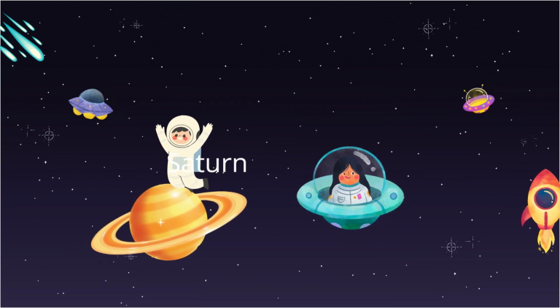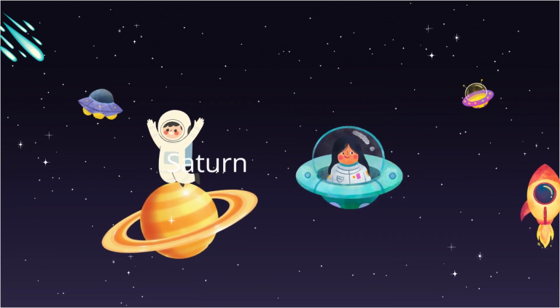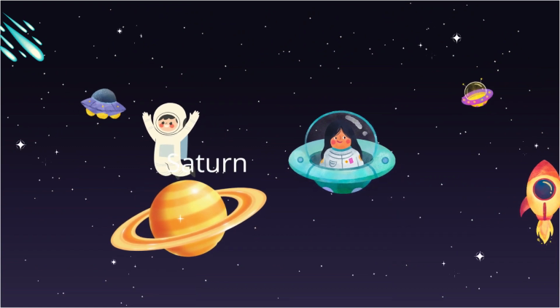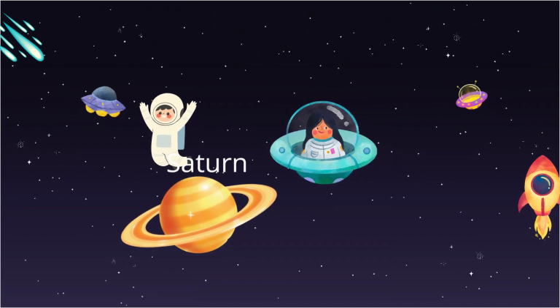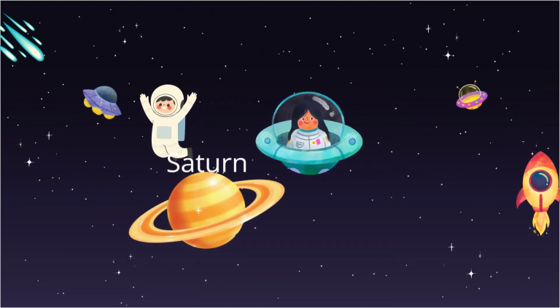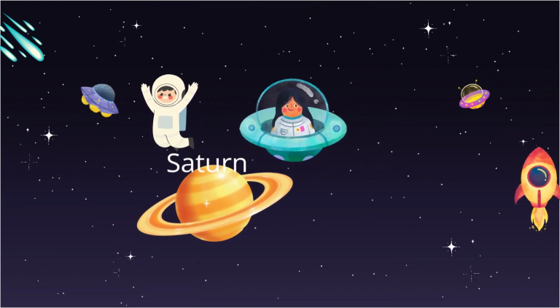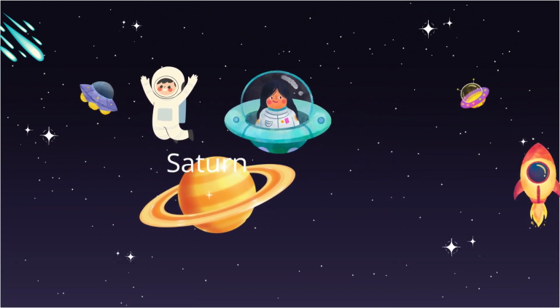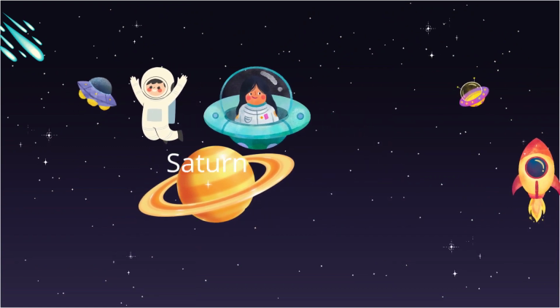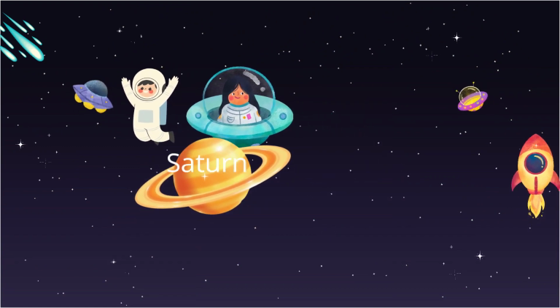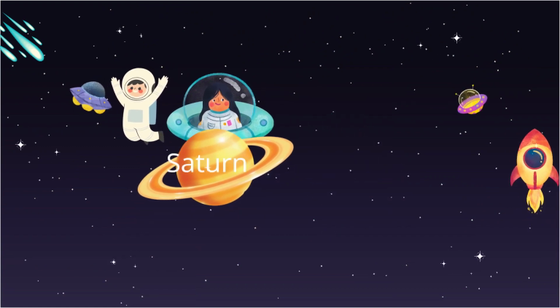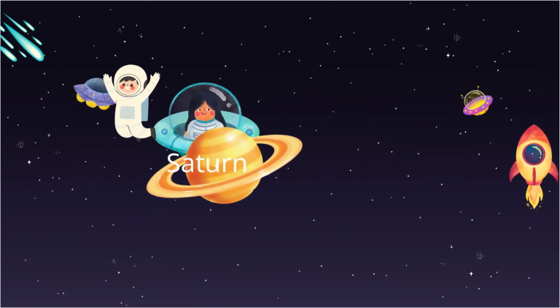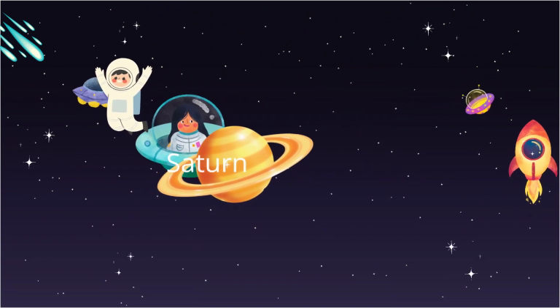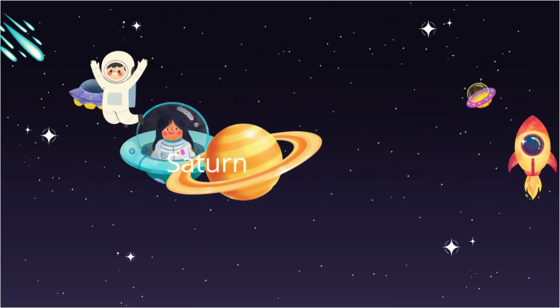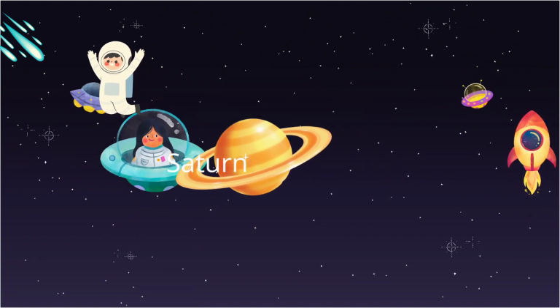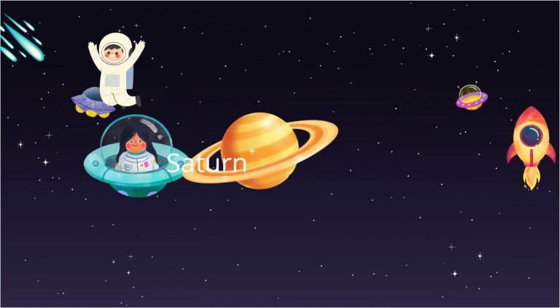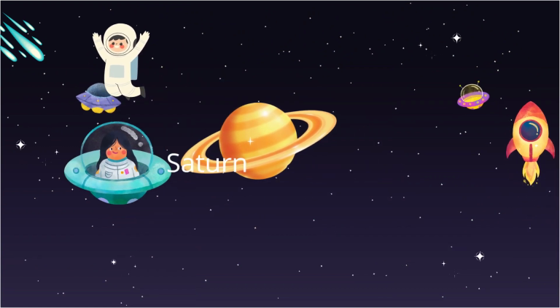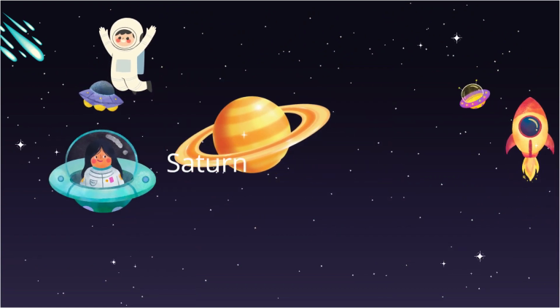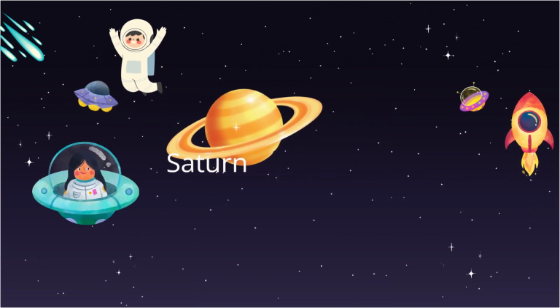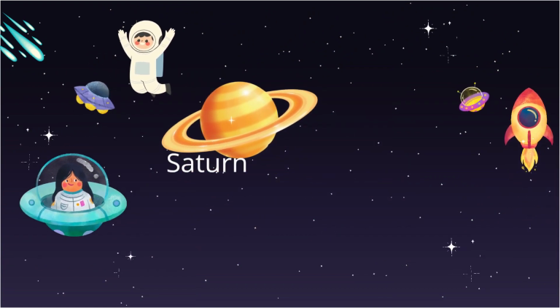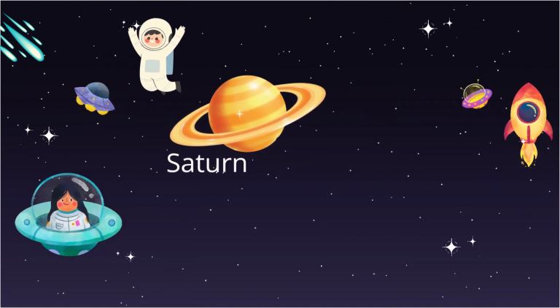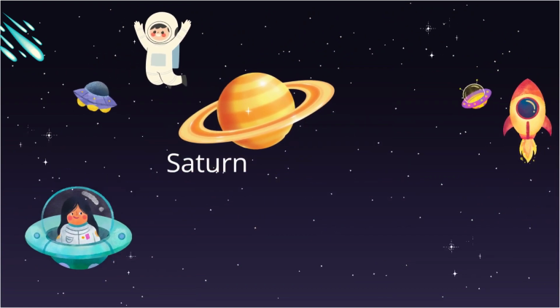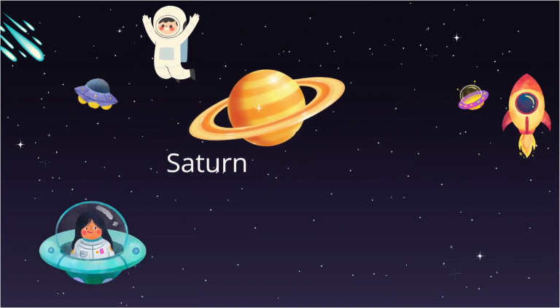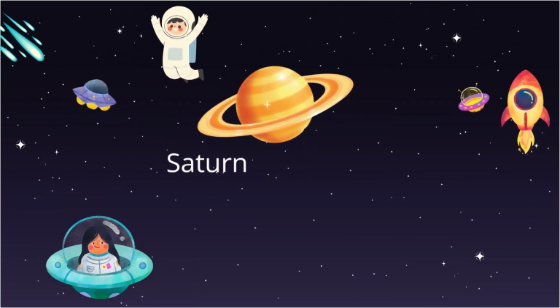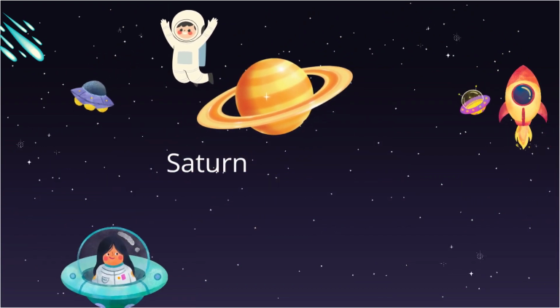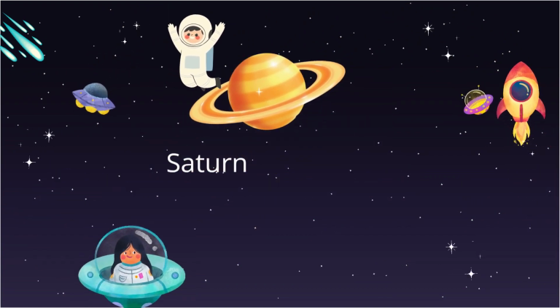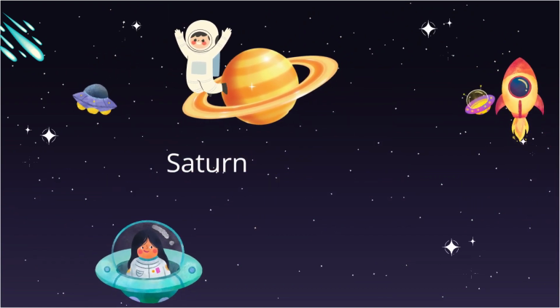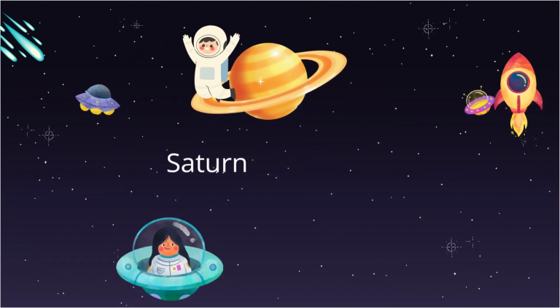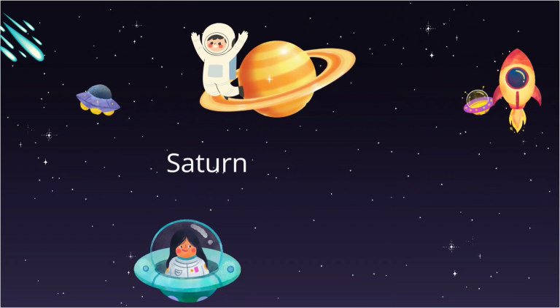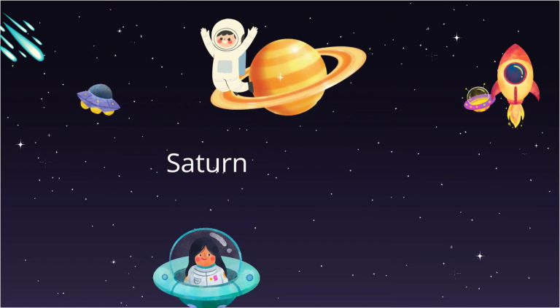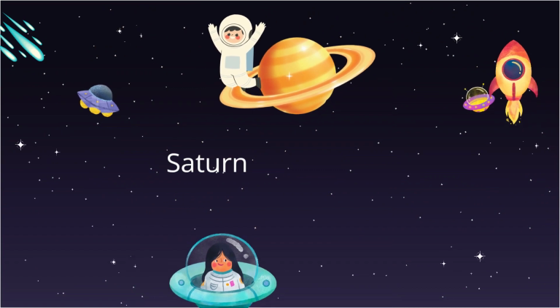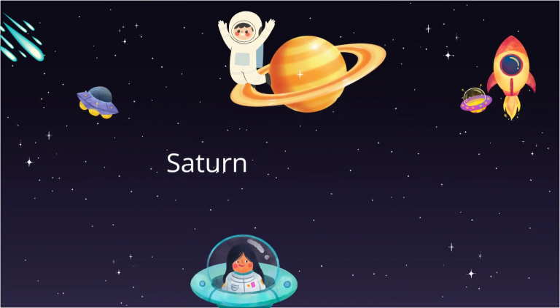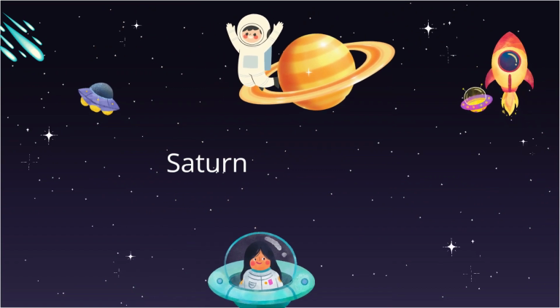And look at Saturn with its beautiful rings. They're made of ice and rocks. So shiny.